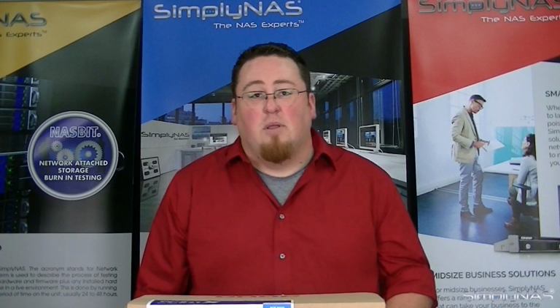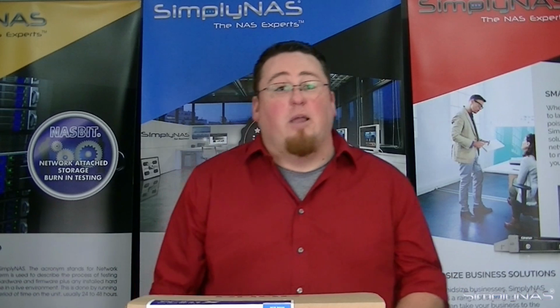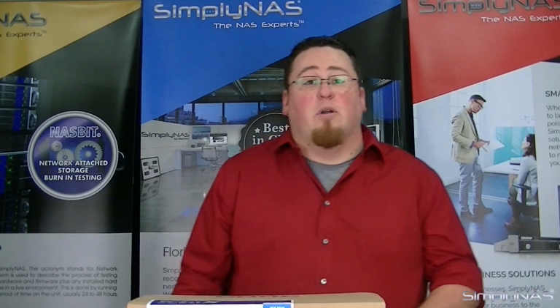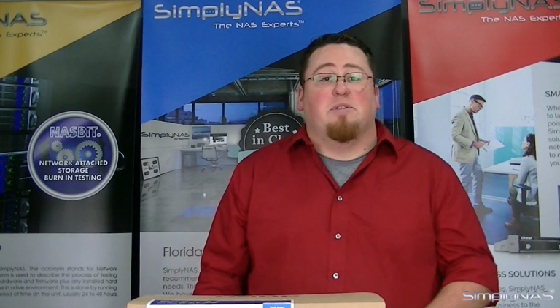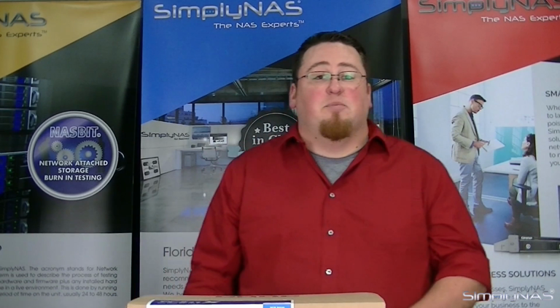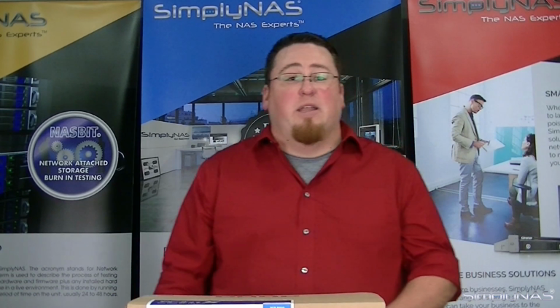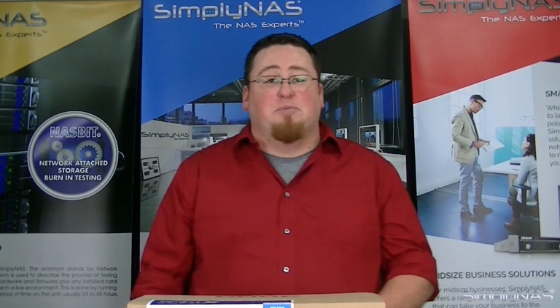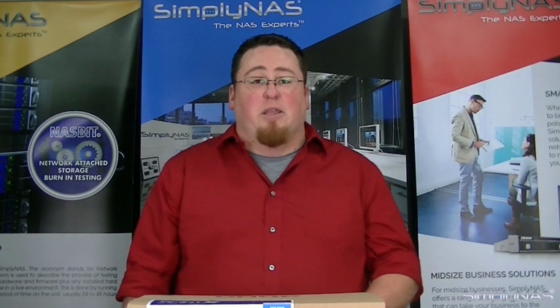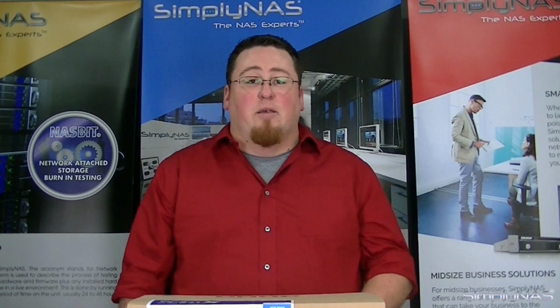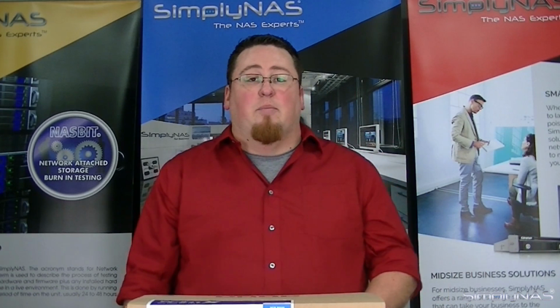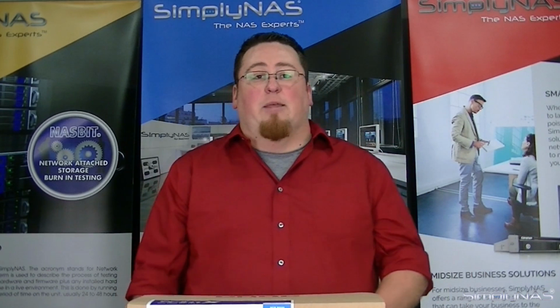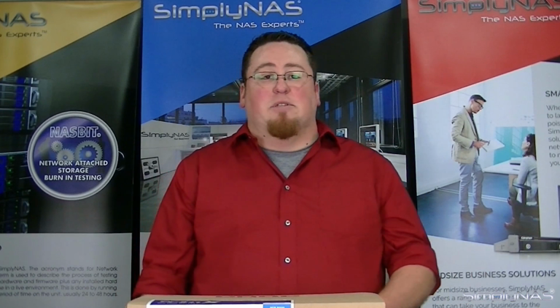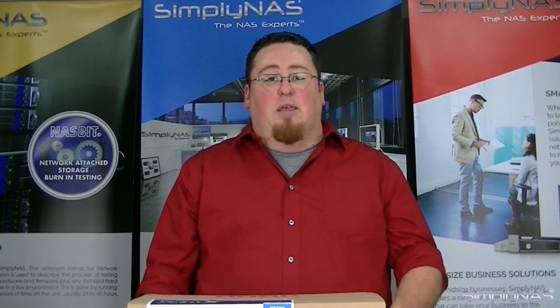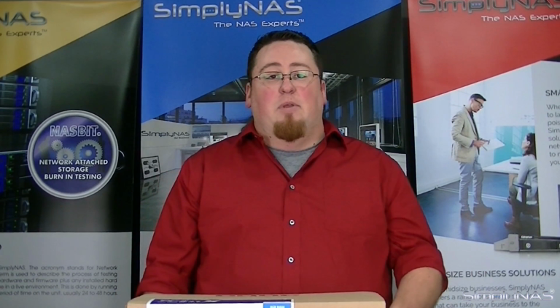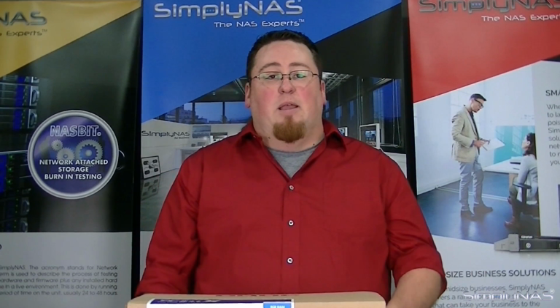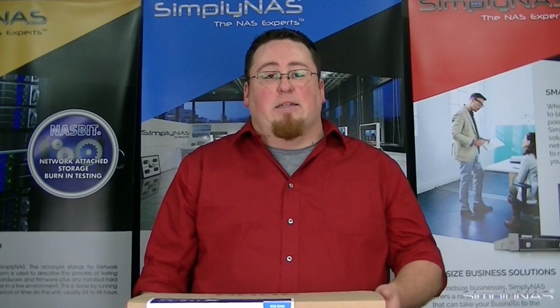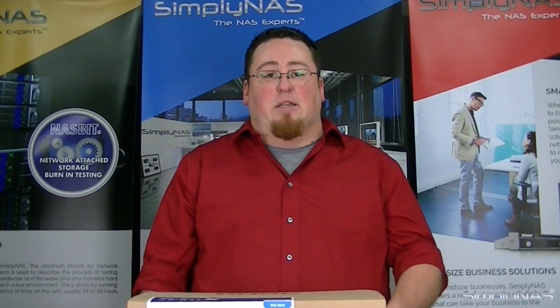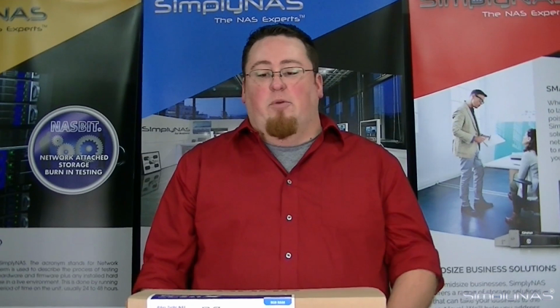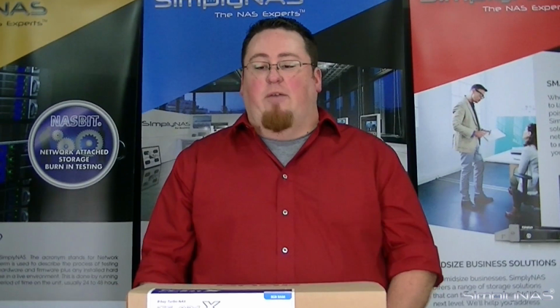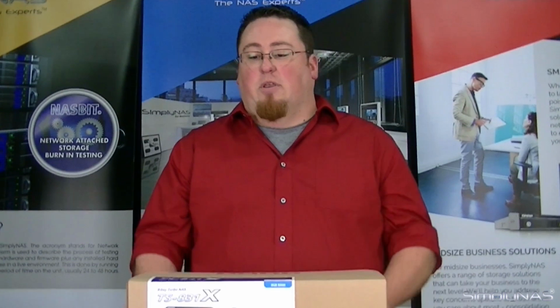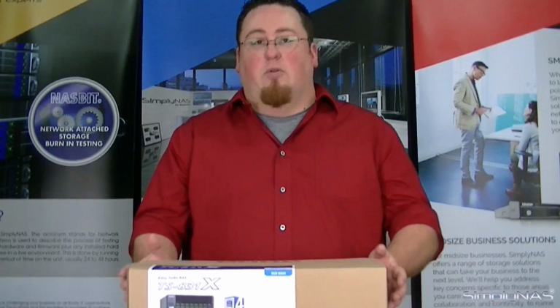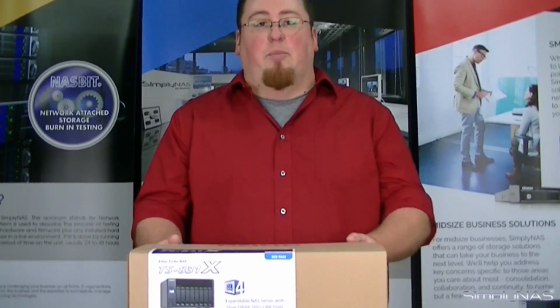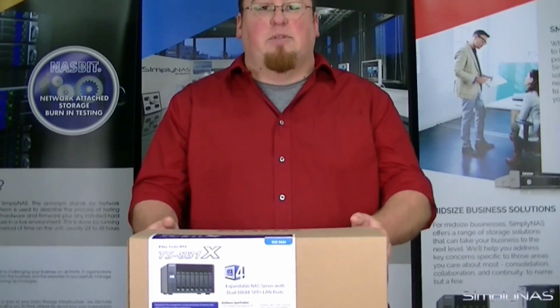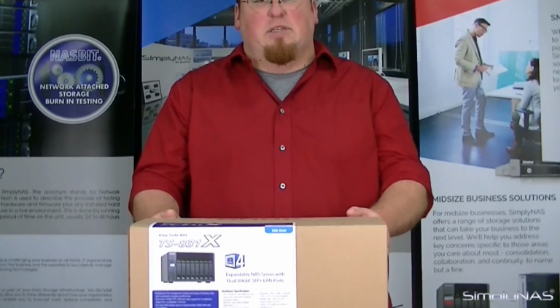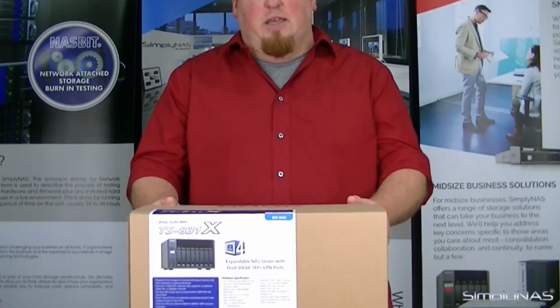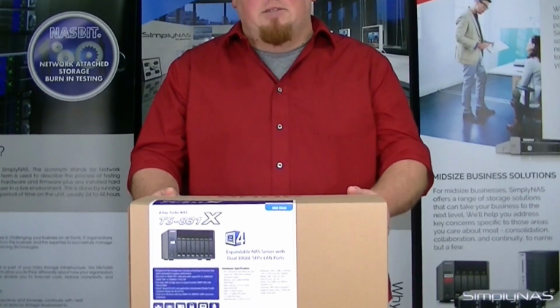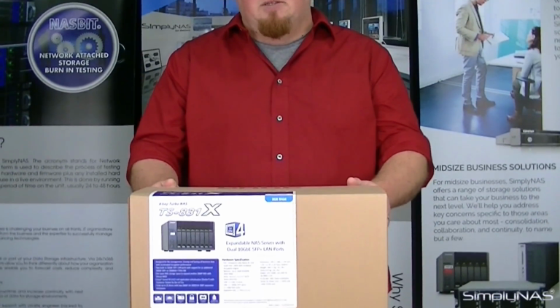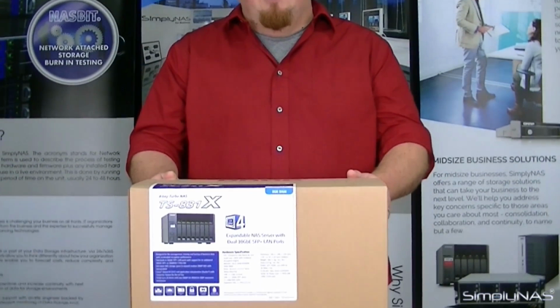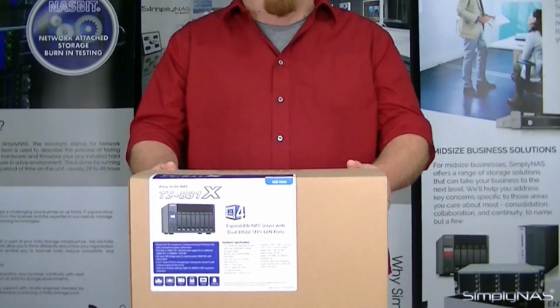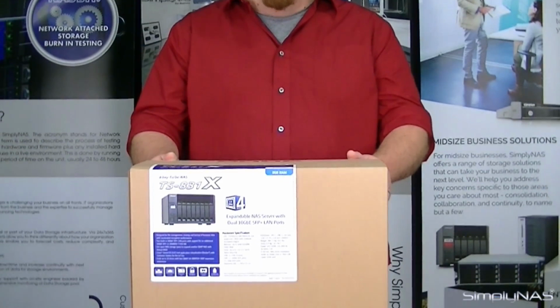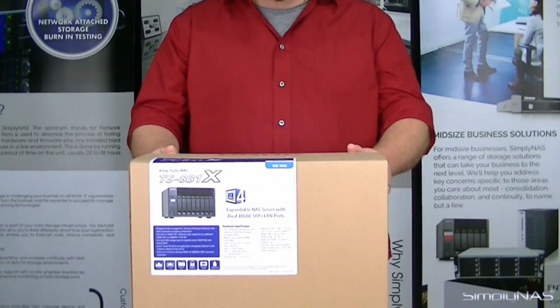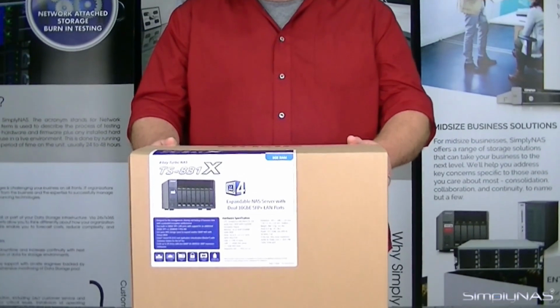Hi, welcome to Simply Nest Media. My name is Sam, and today we have the QNAP TS-831X.